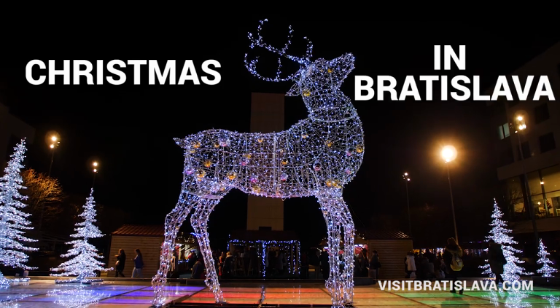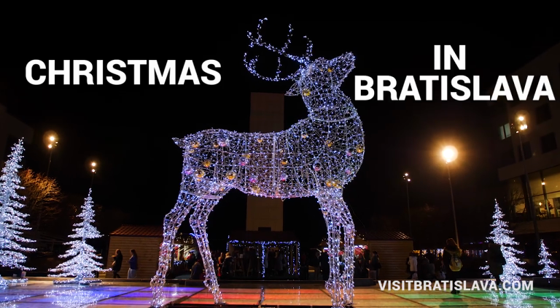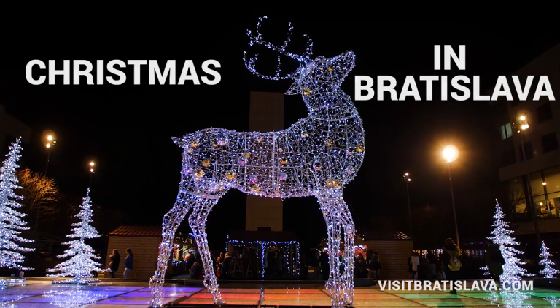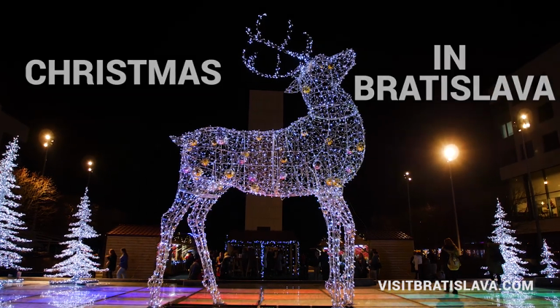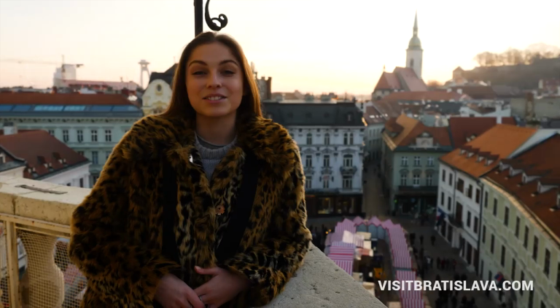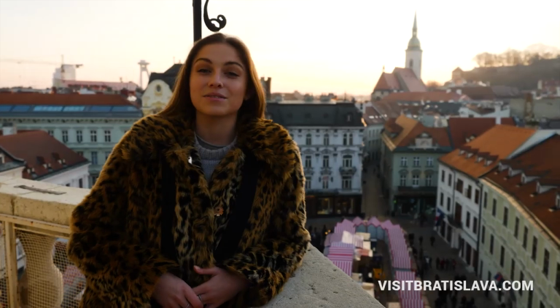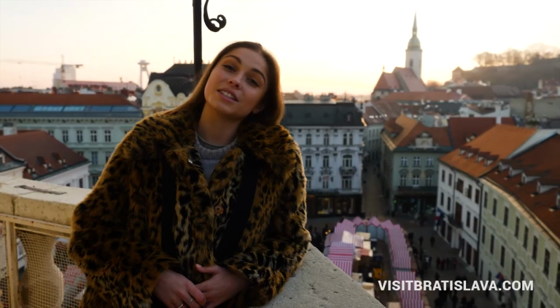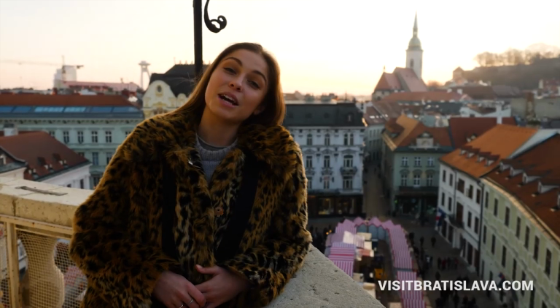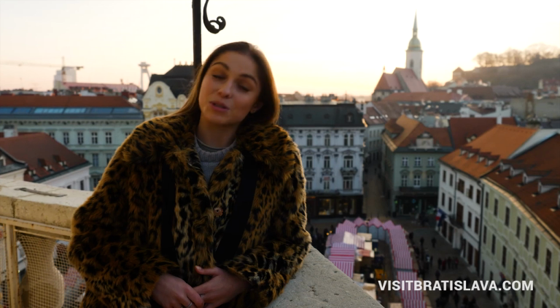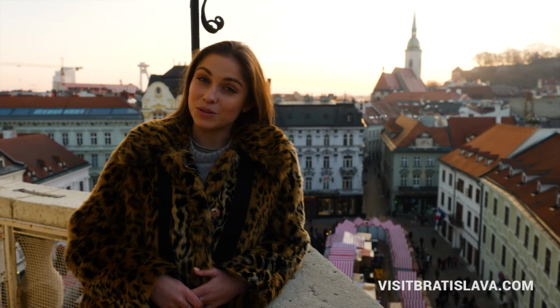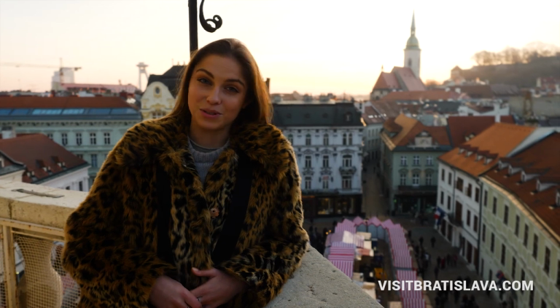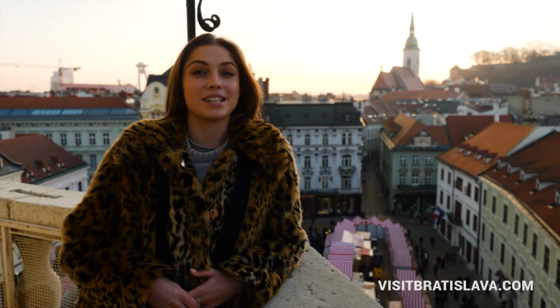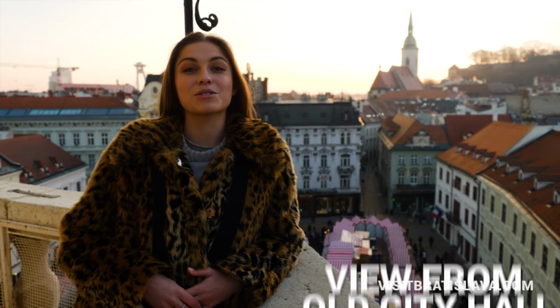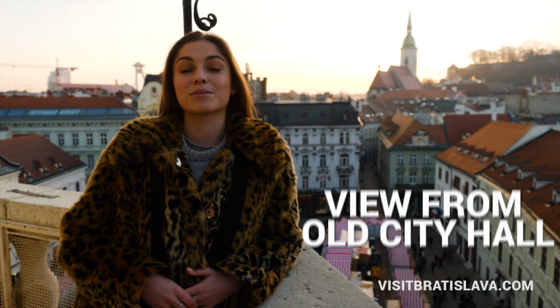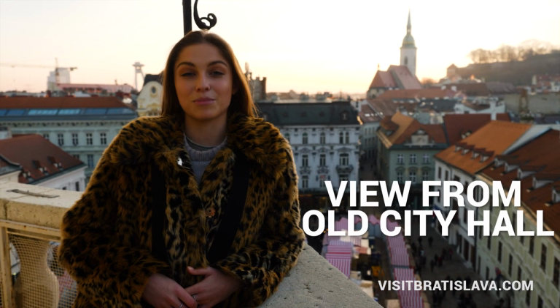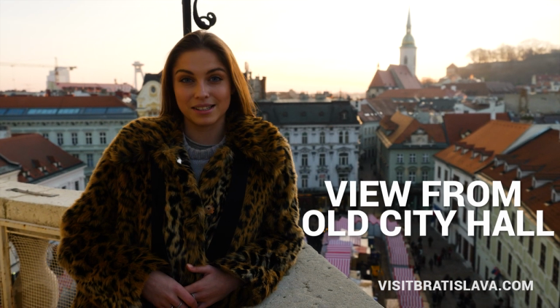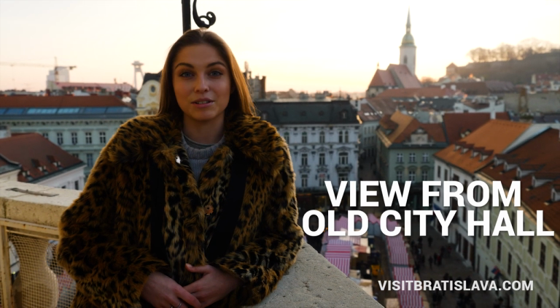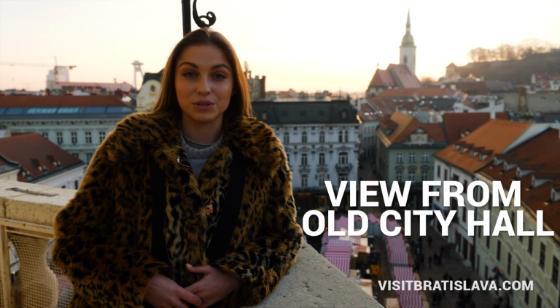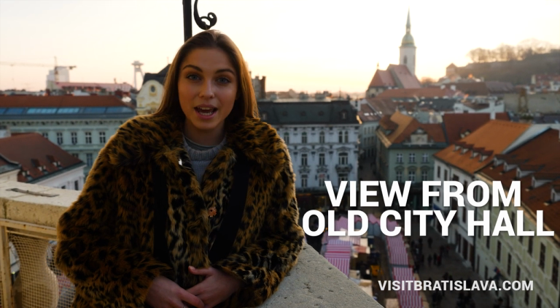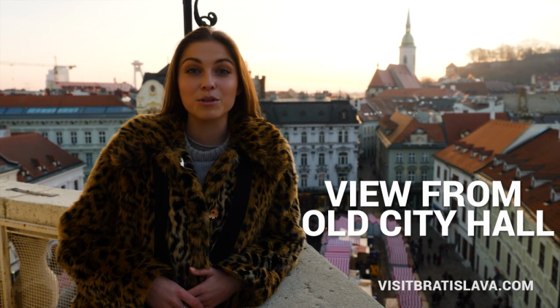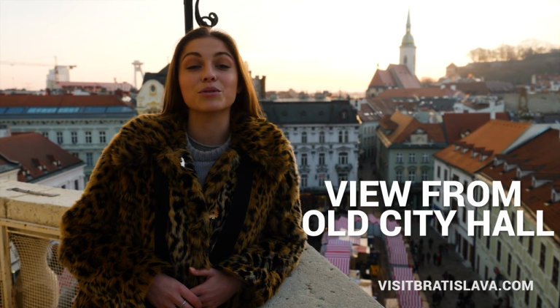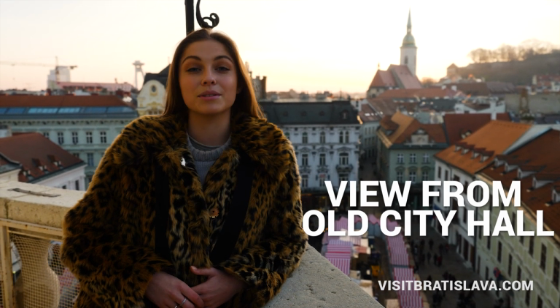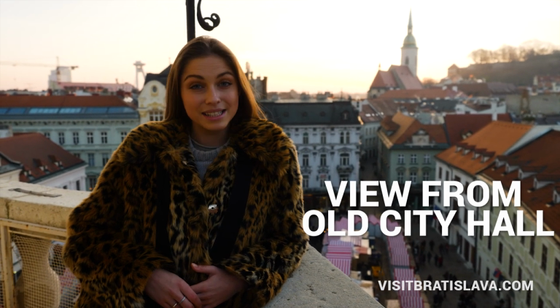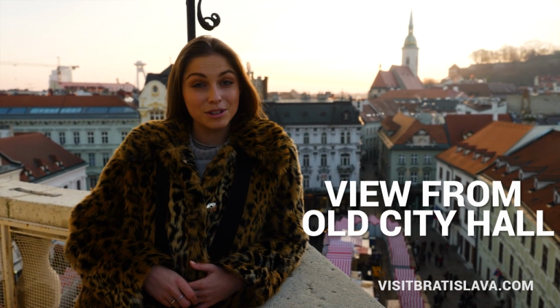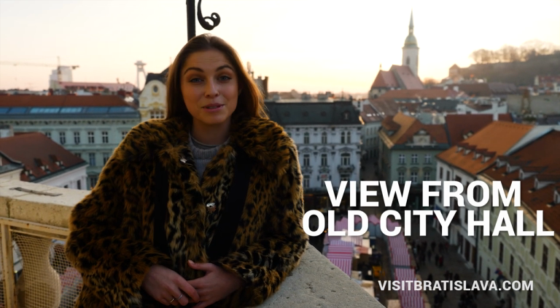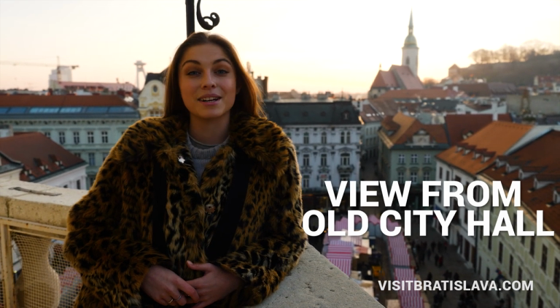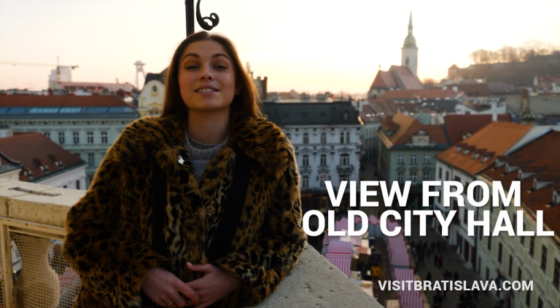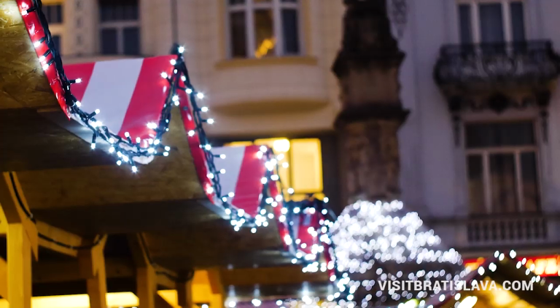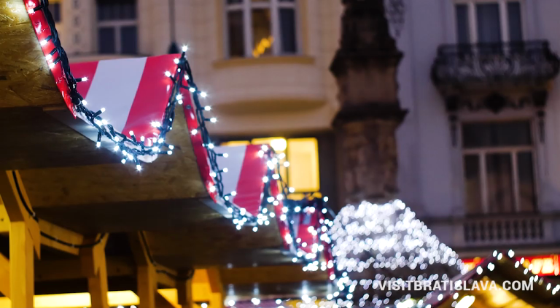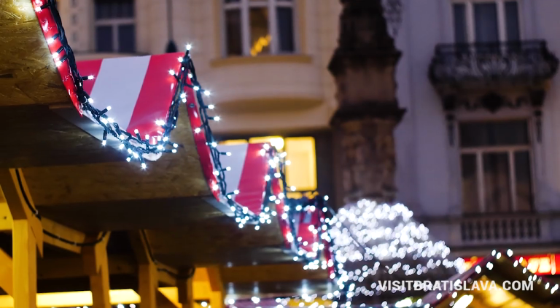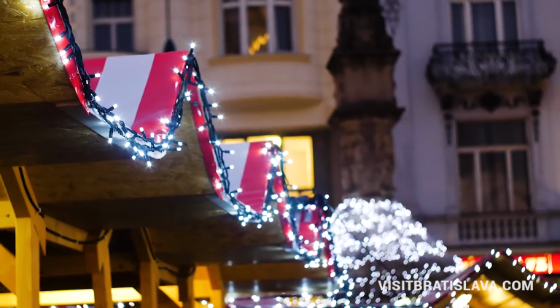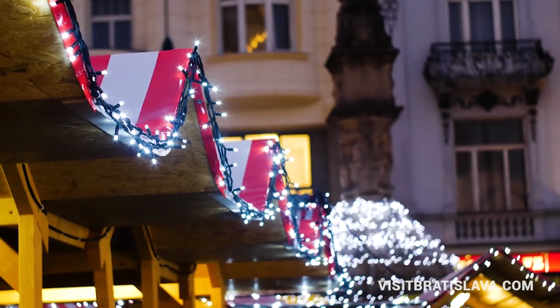Hello everybody! Wintertime is also a great time to explore Bratislava. Today I will show you the best Christmas markets in Bratislava city center.